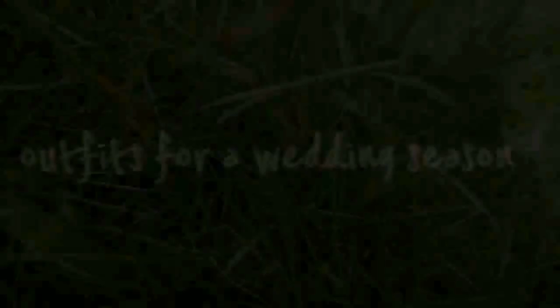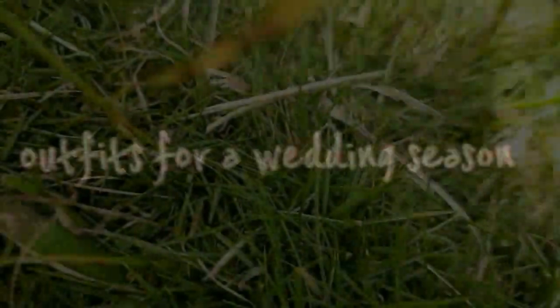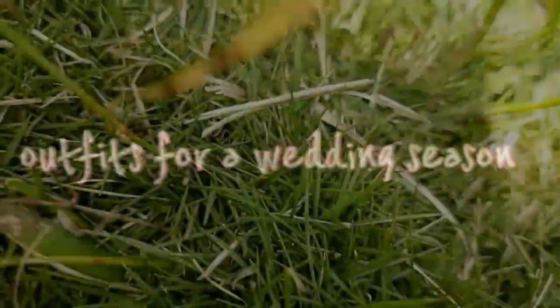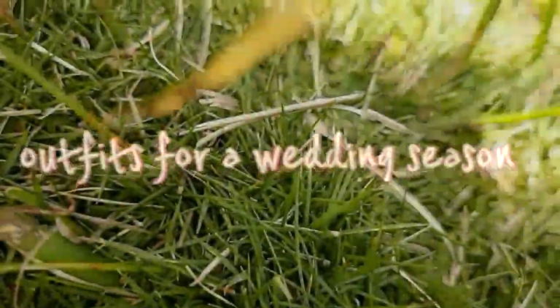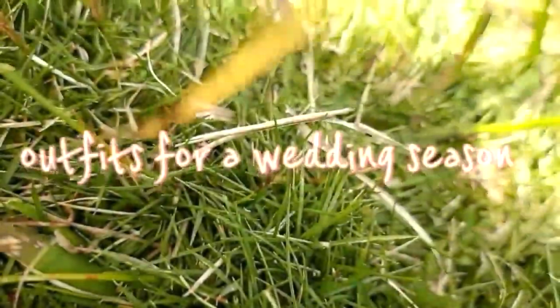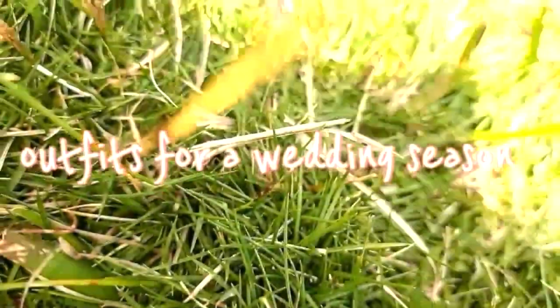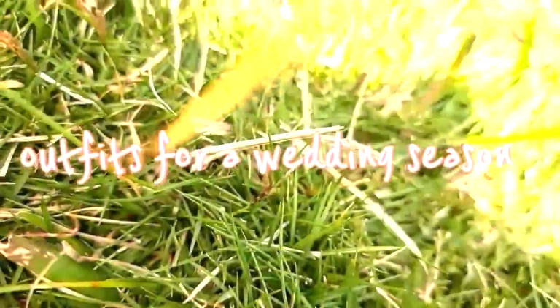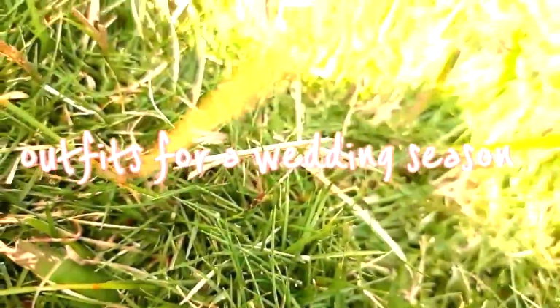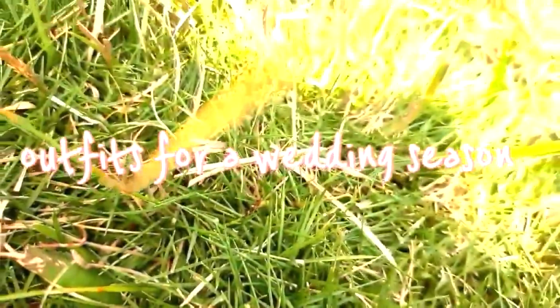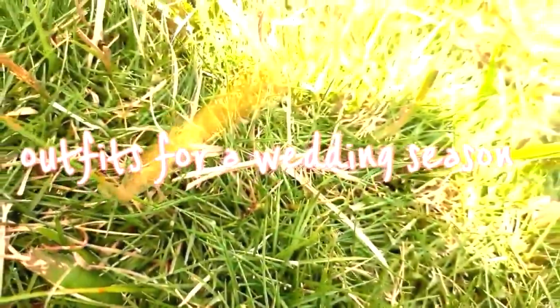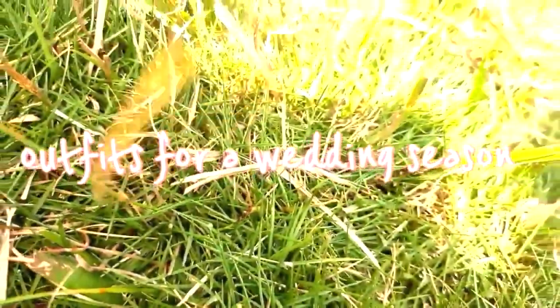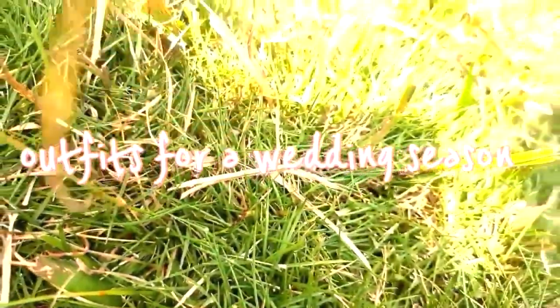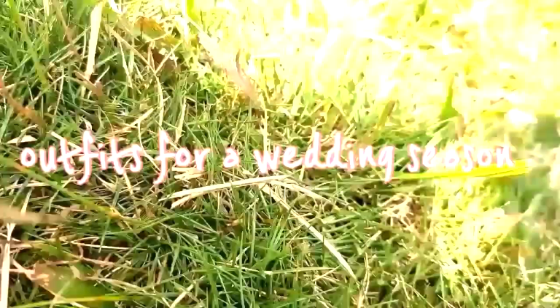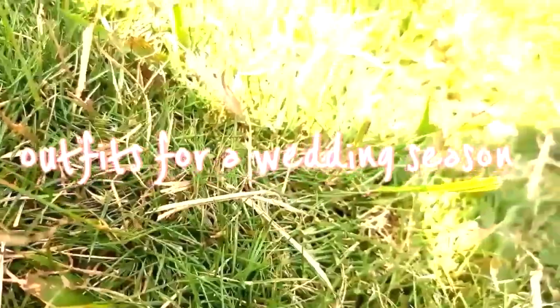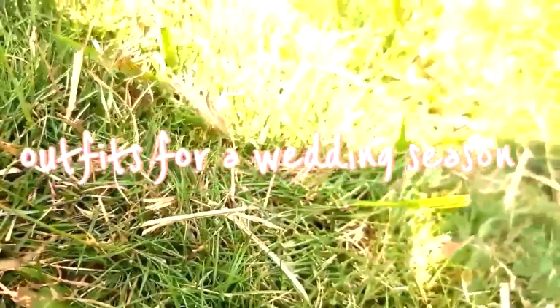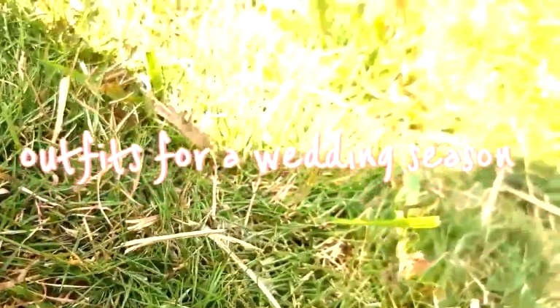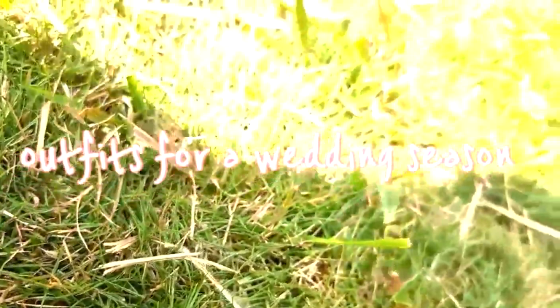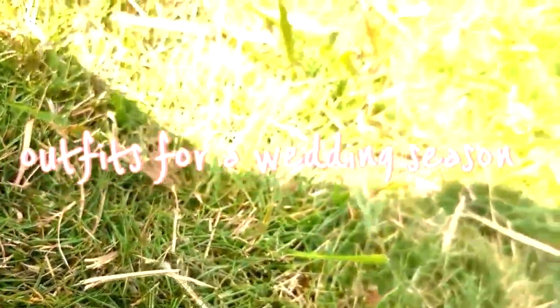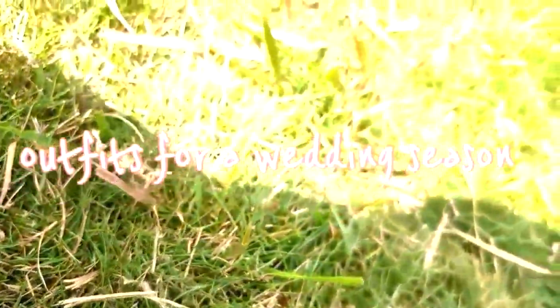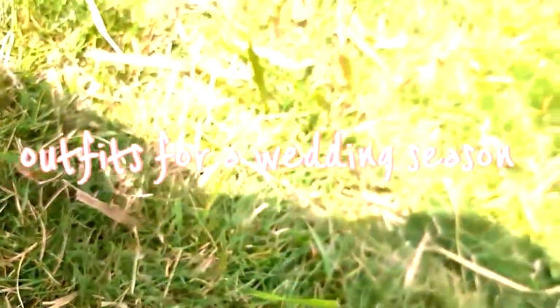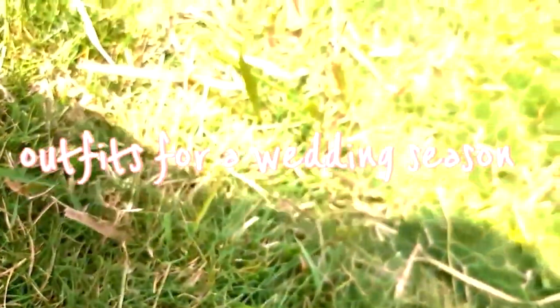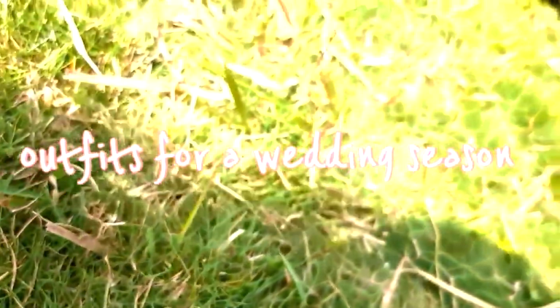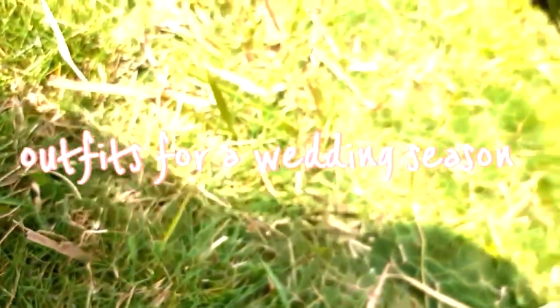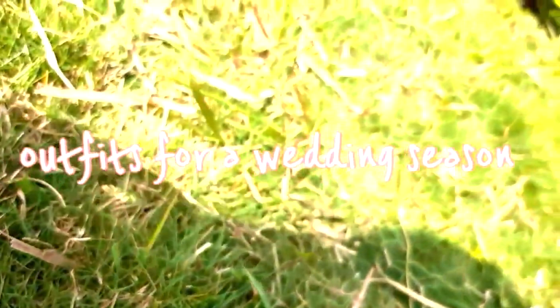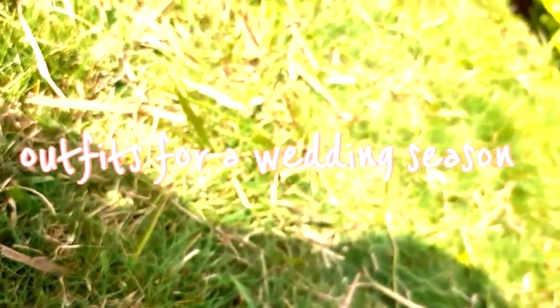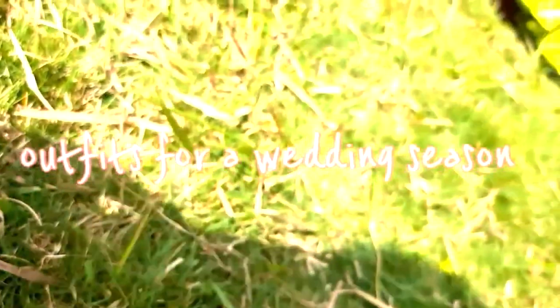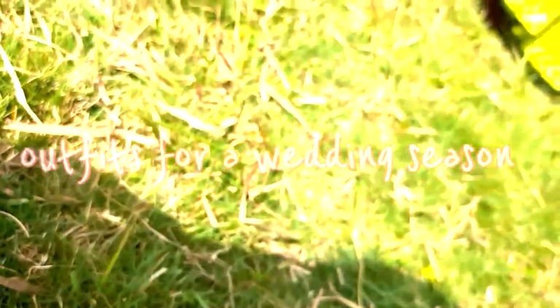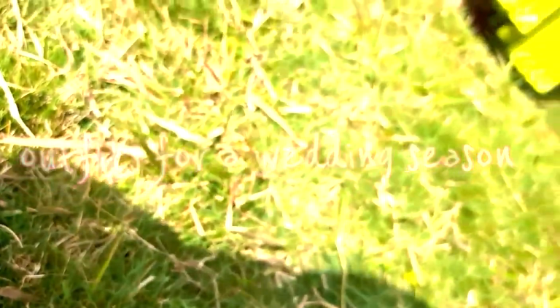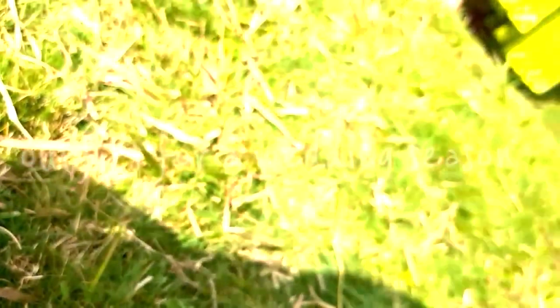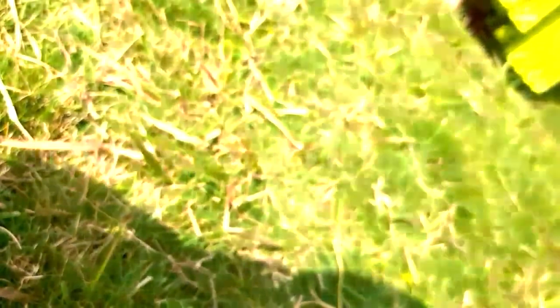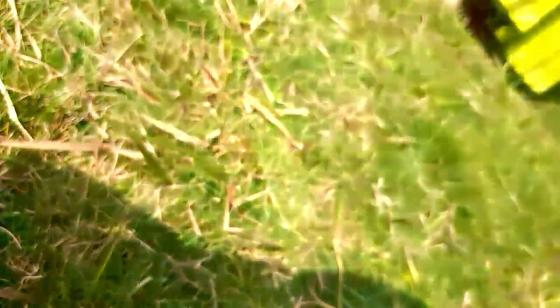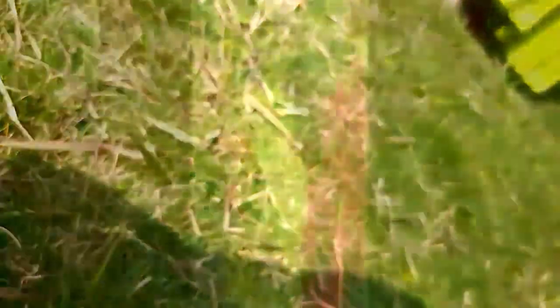Hello everyone, I'm Savumya. This video is about the outfits for this wedding season.